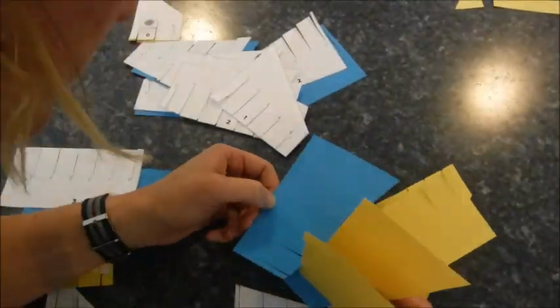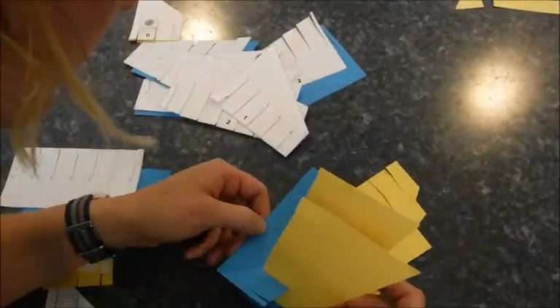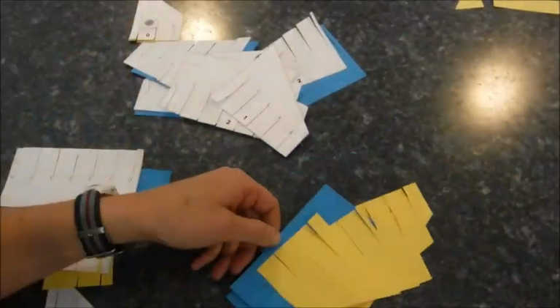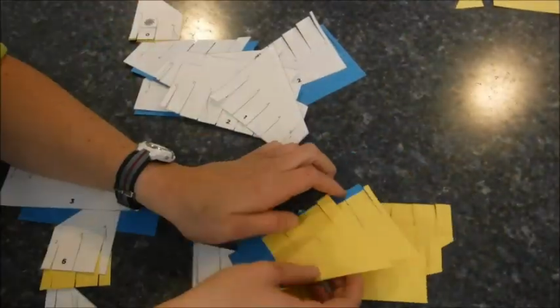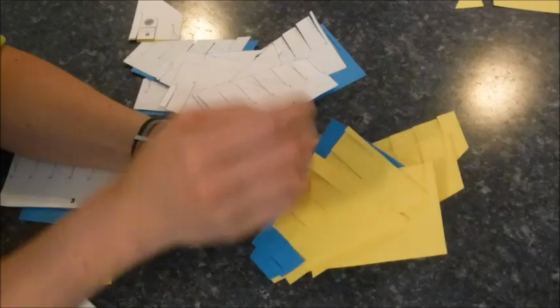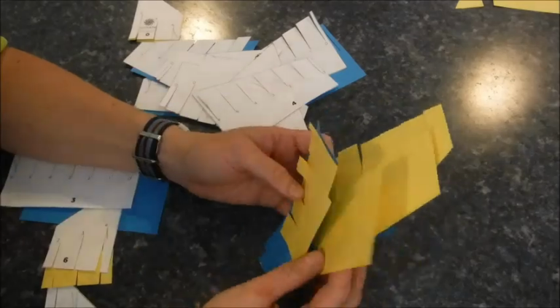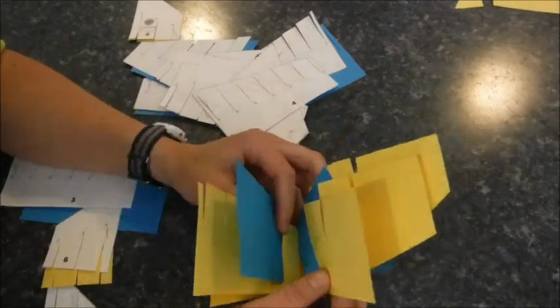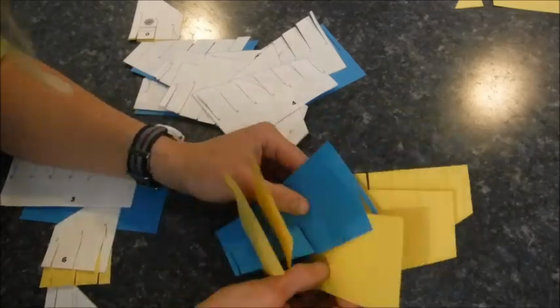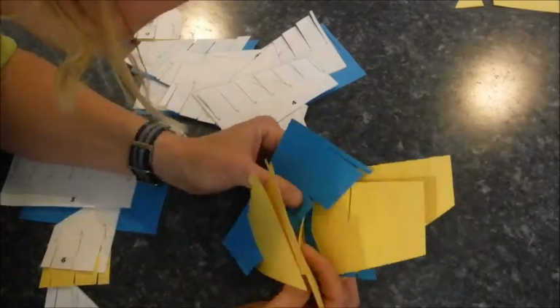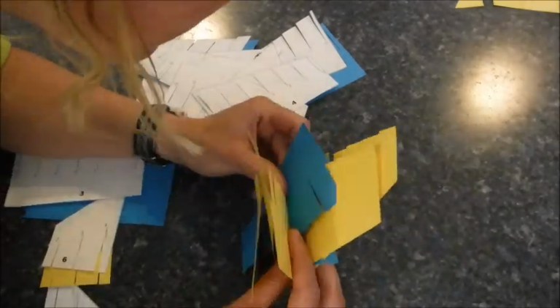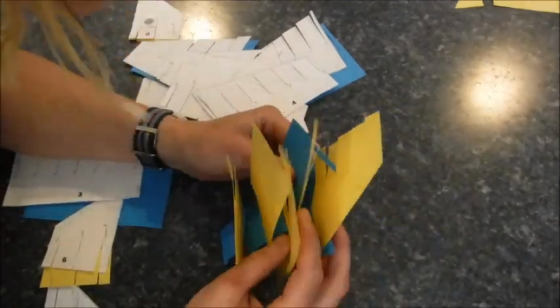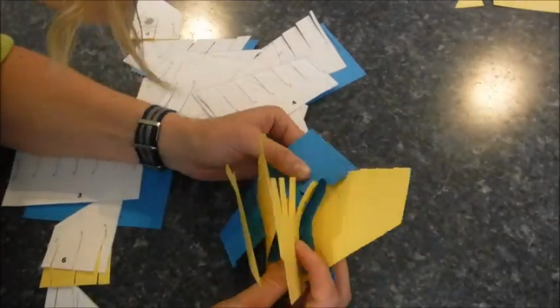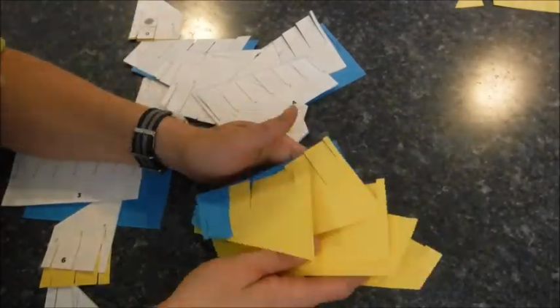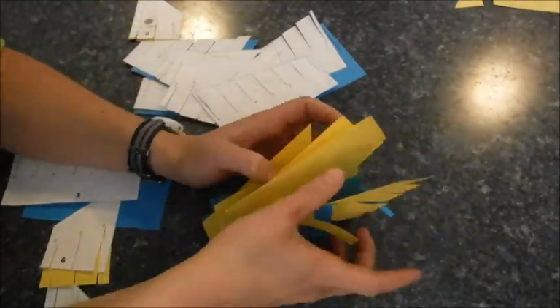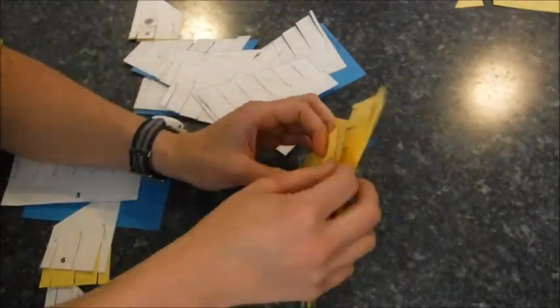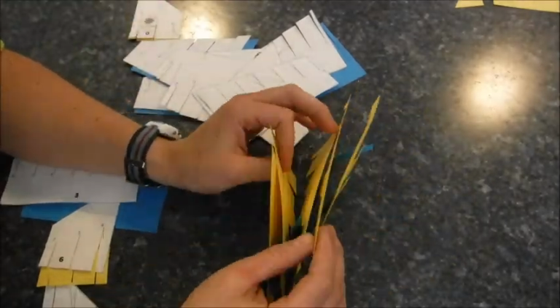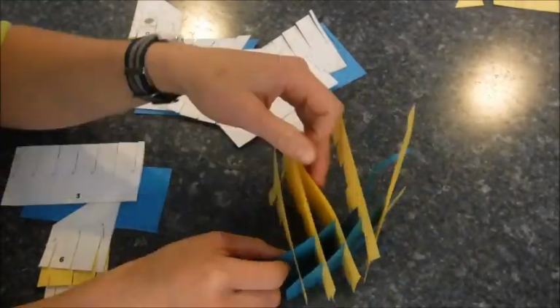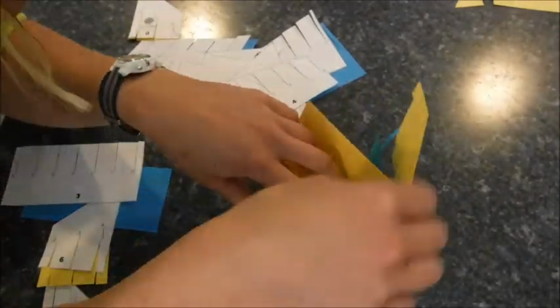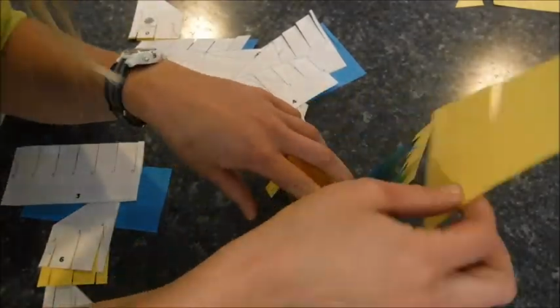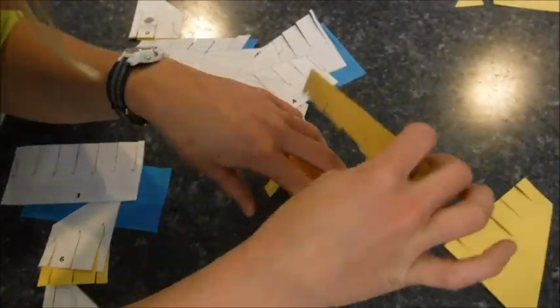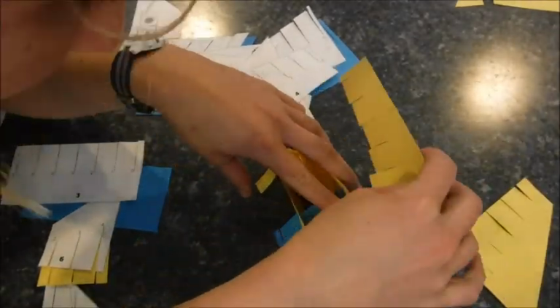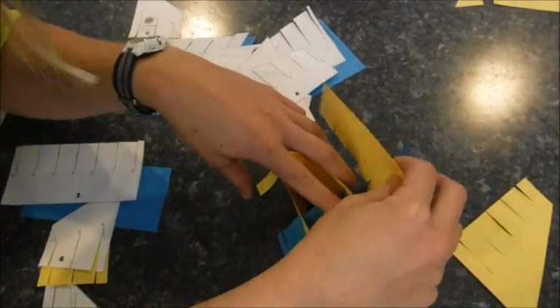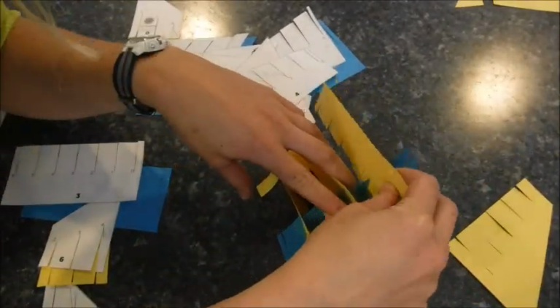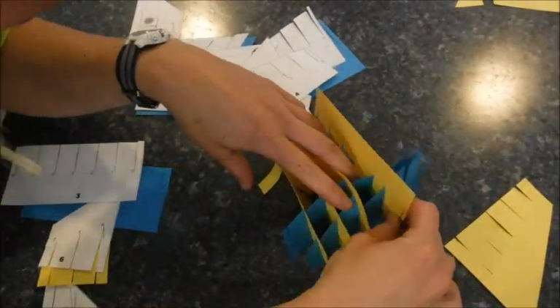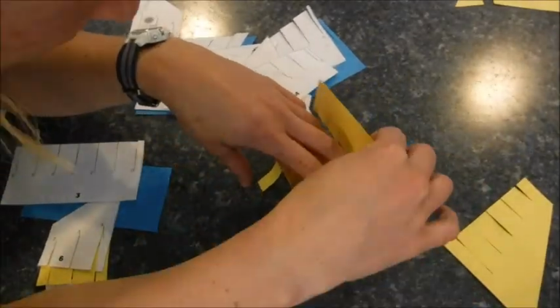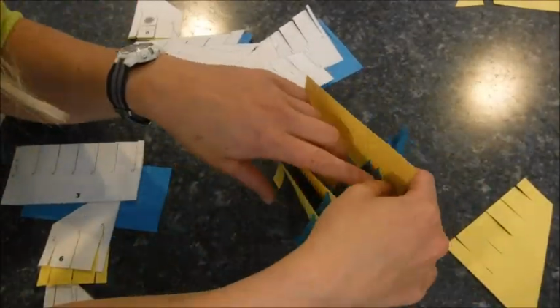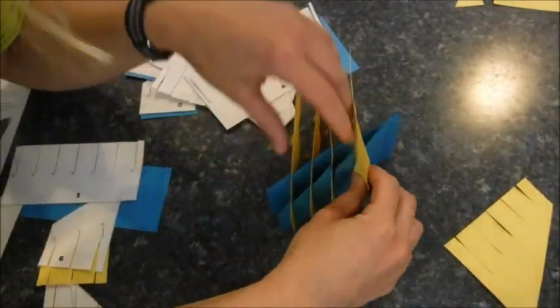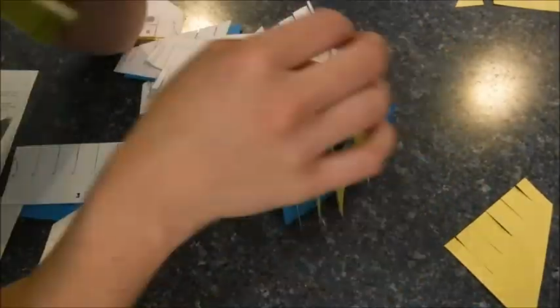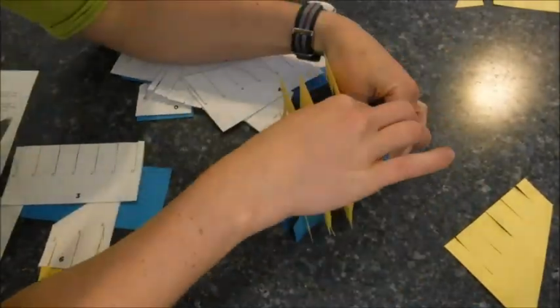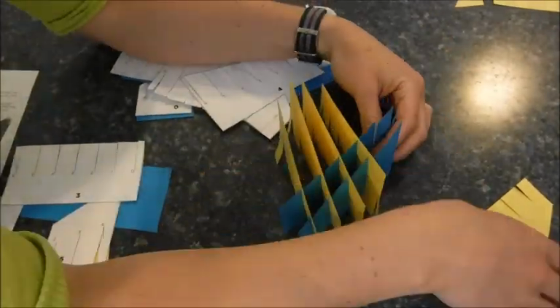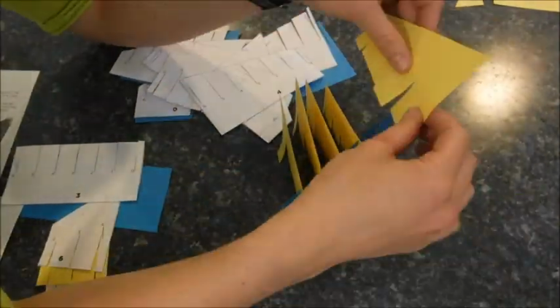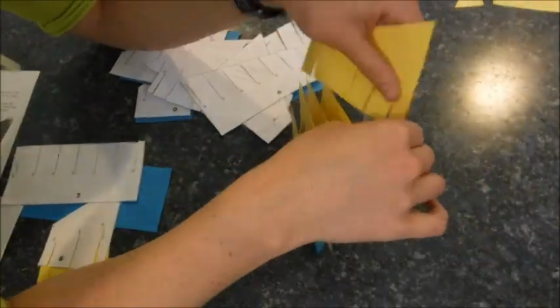You know things are getting intense when my face is in the camera because I'm looking so closely and trying to get it to work.